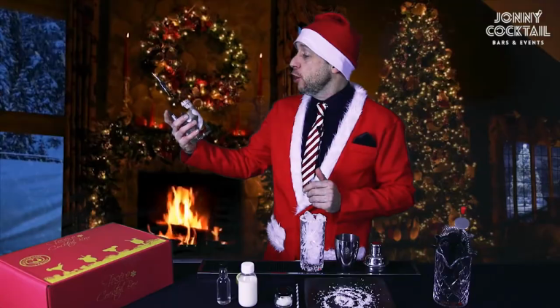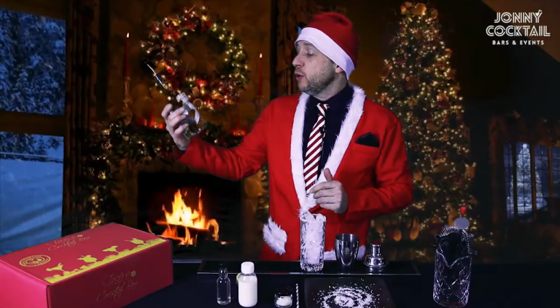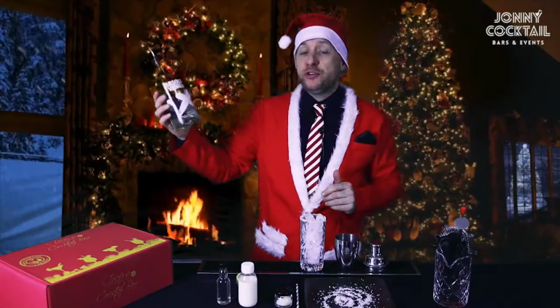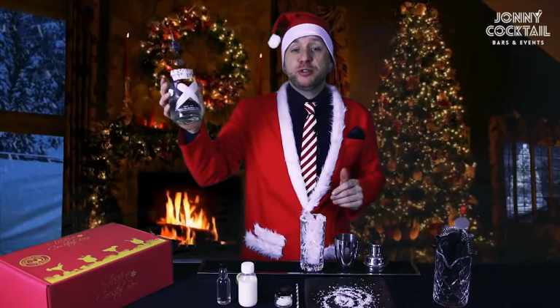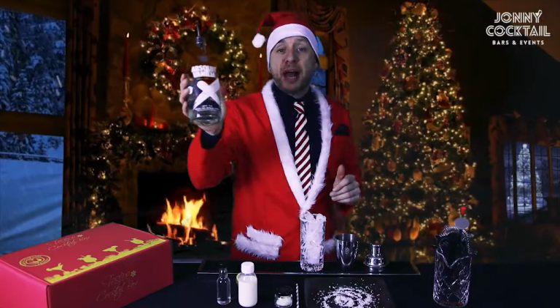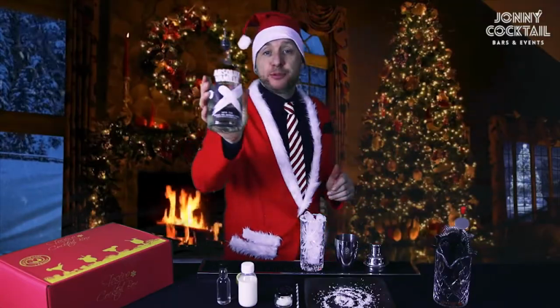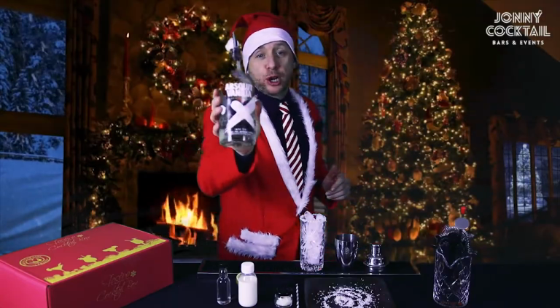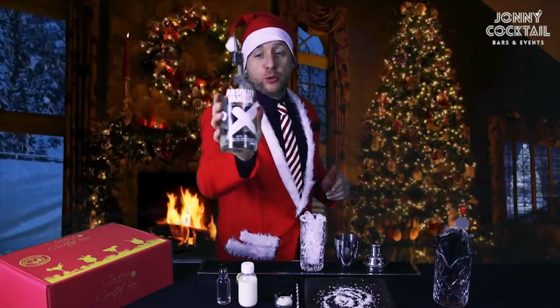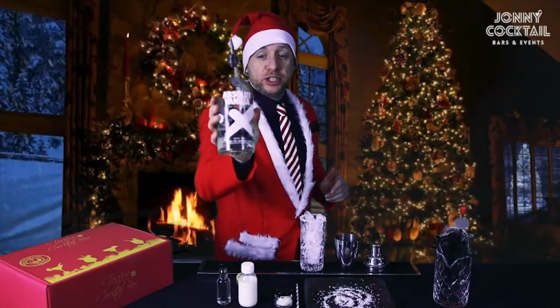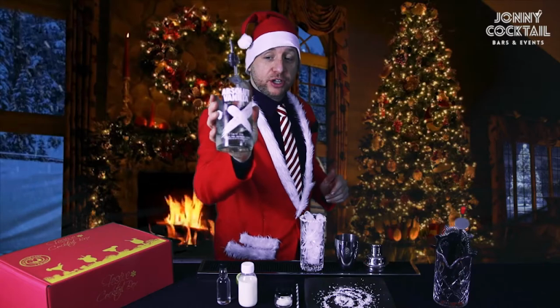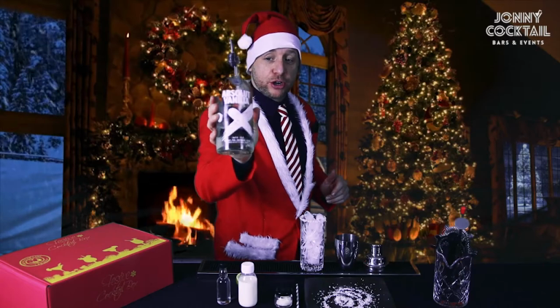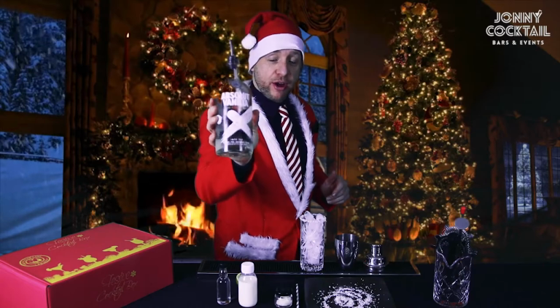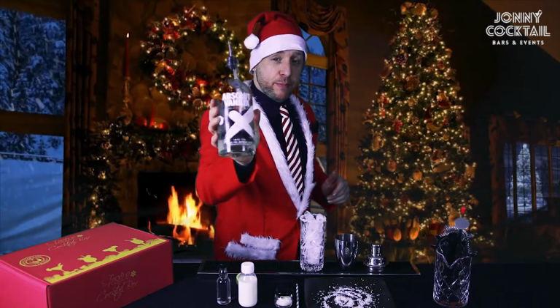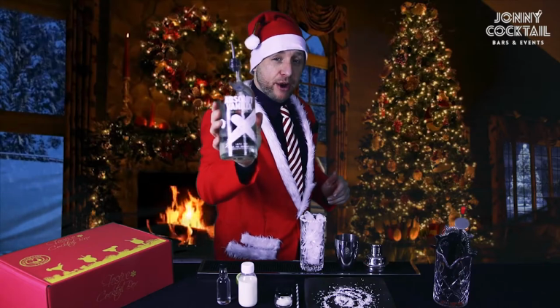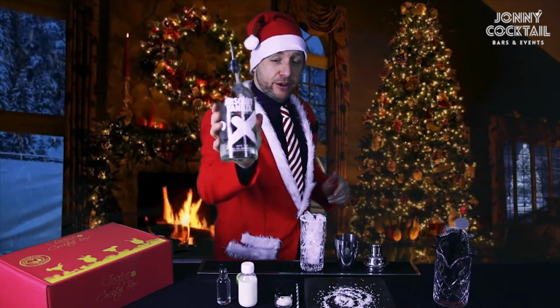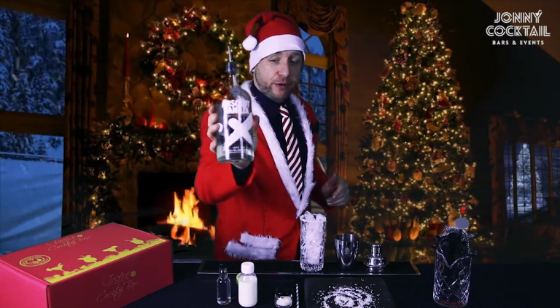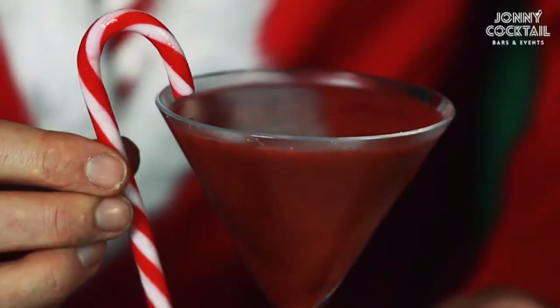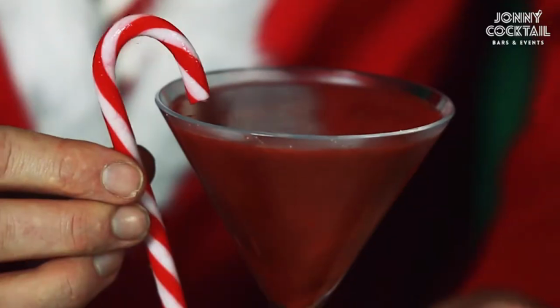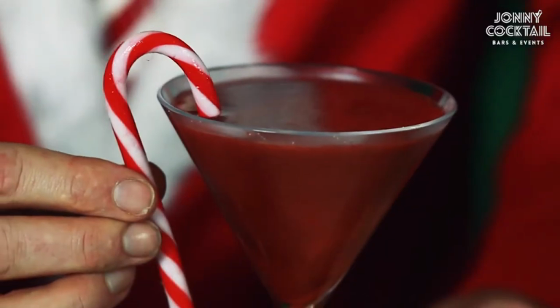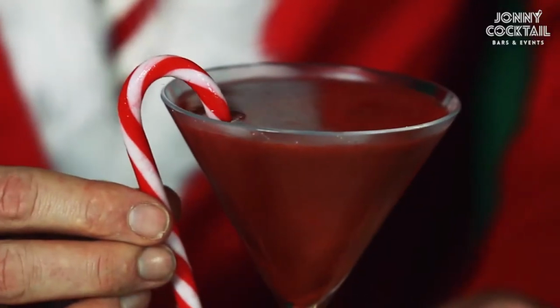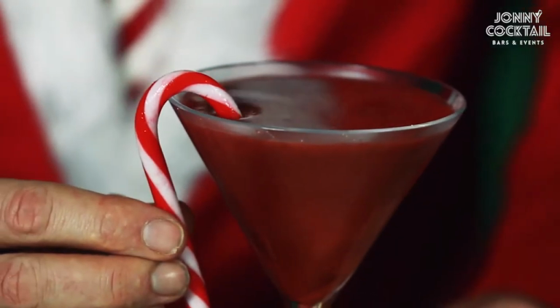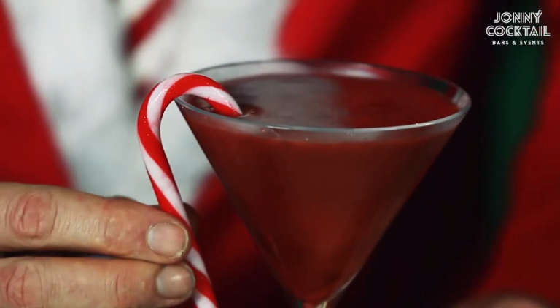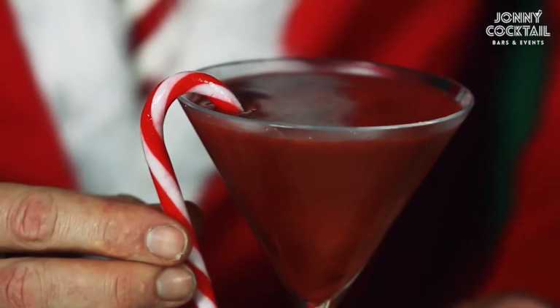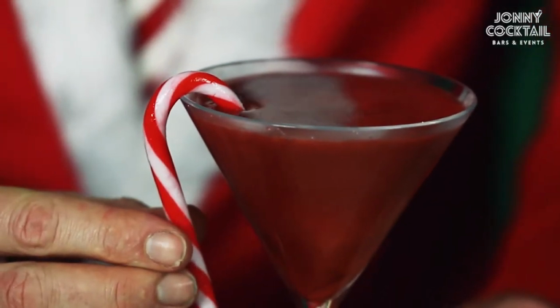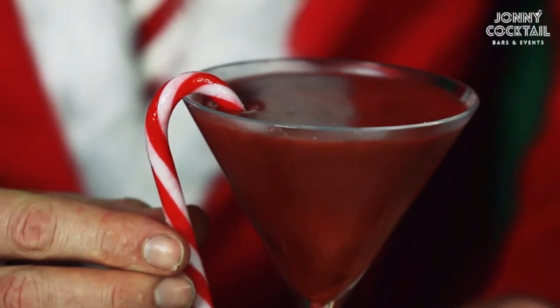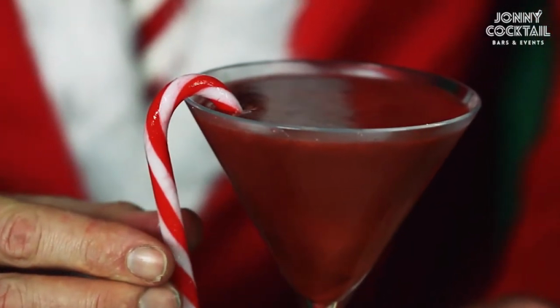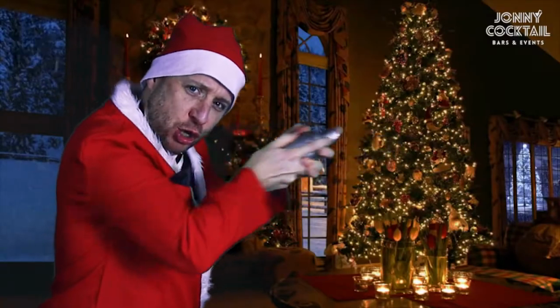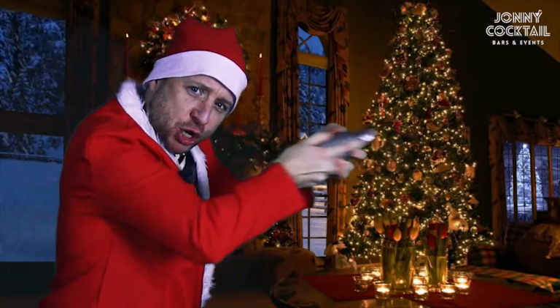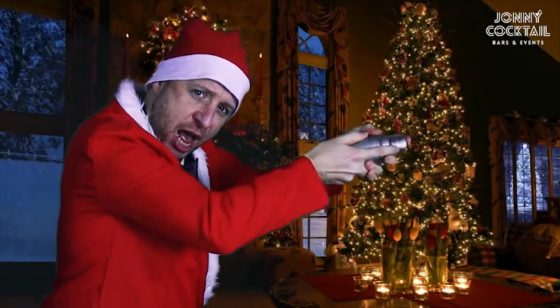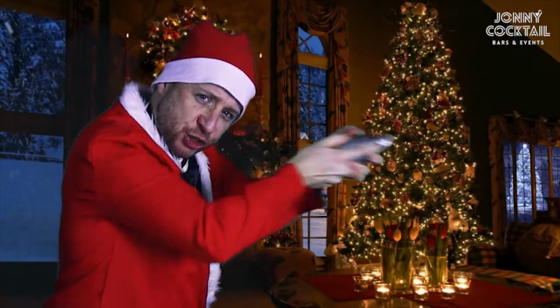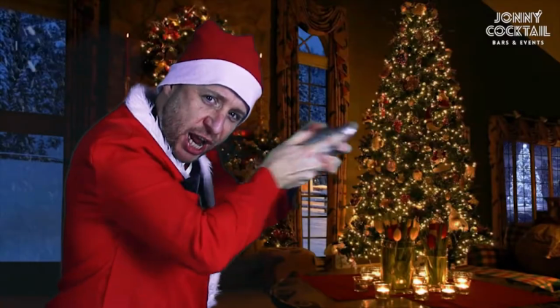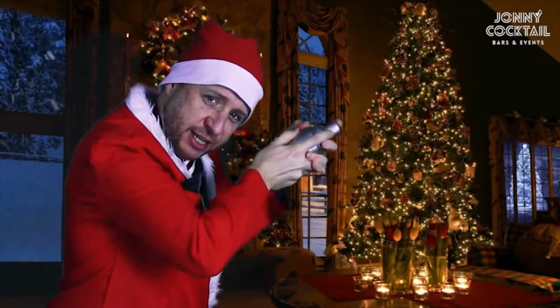We've used Absolut, which is a great brand of vodka and brilliant with the vanilla in. Long hard shakes.